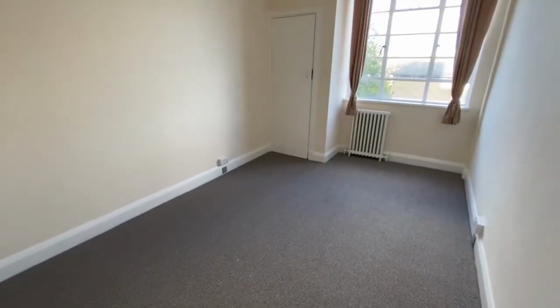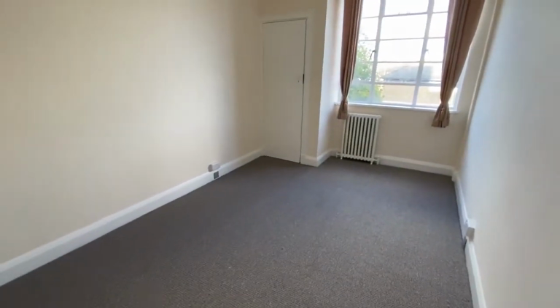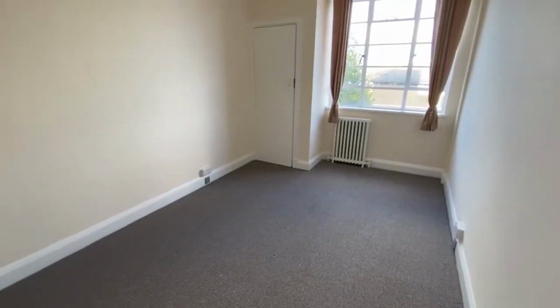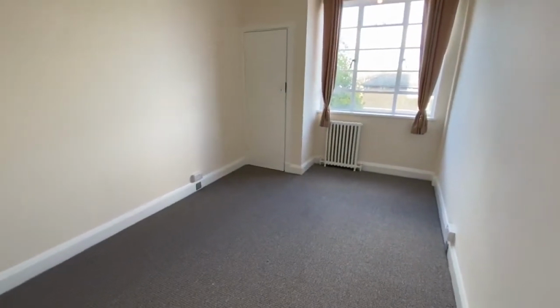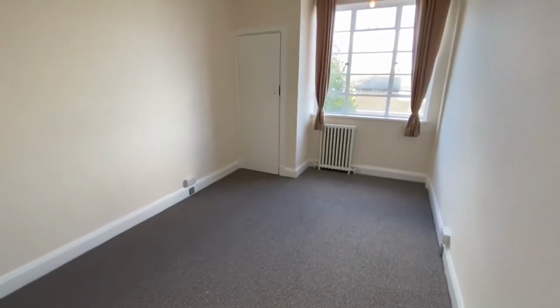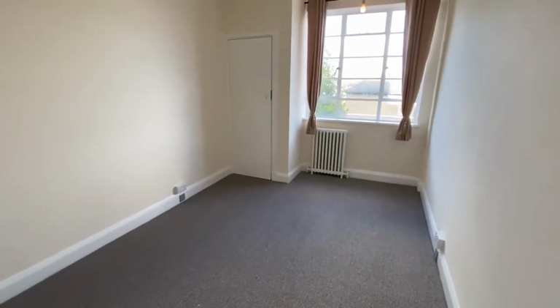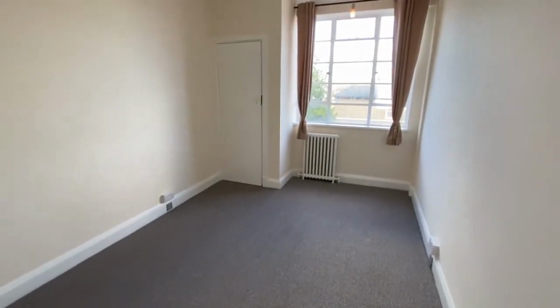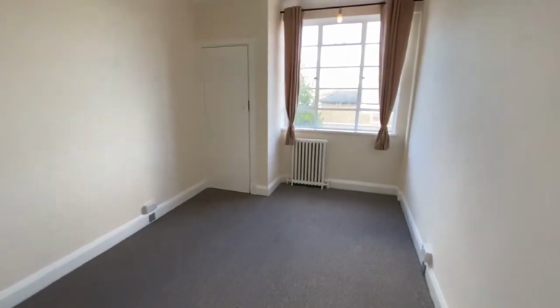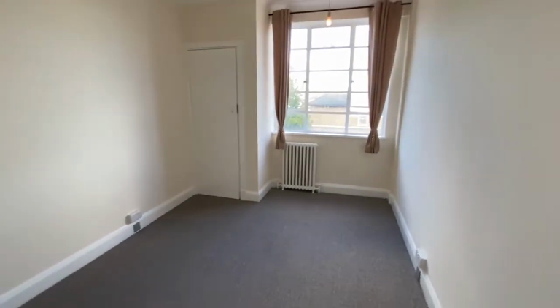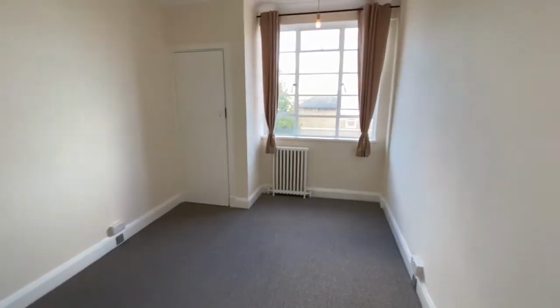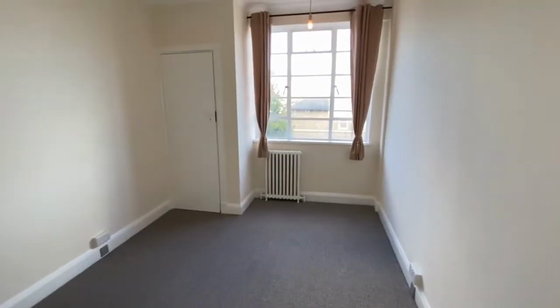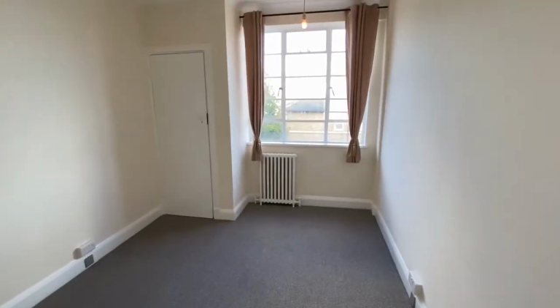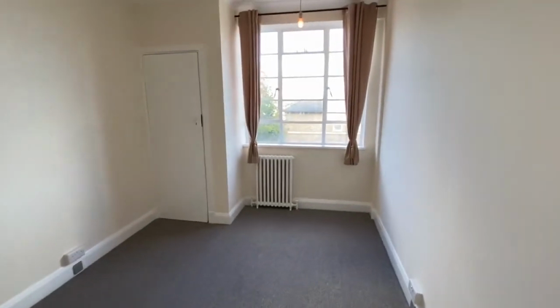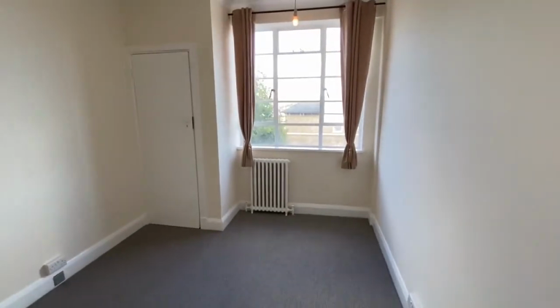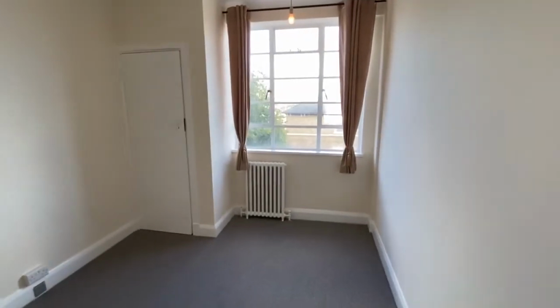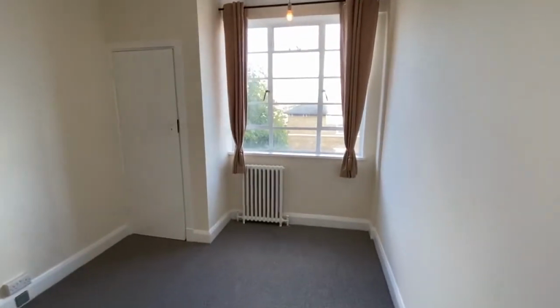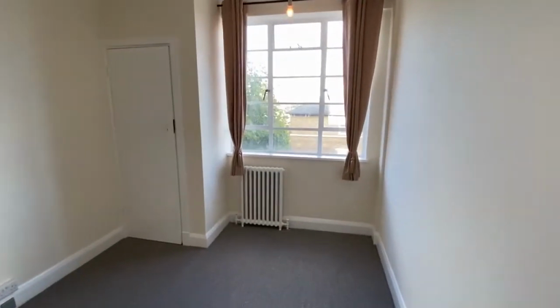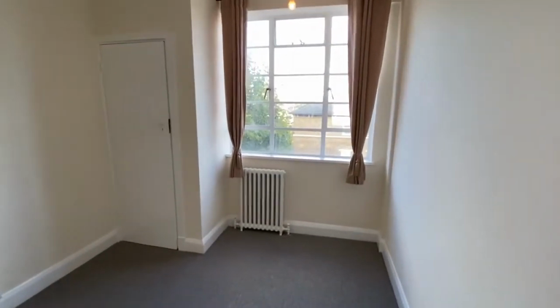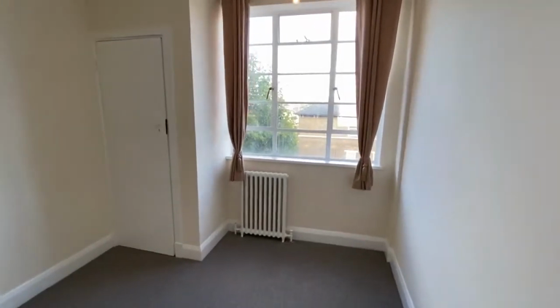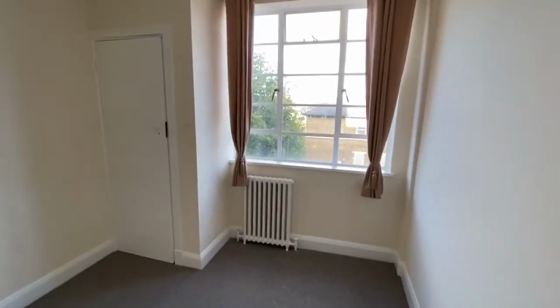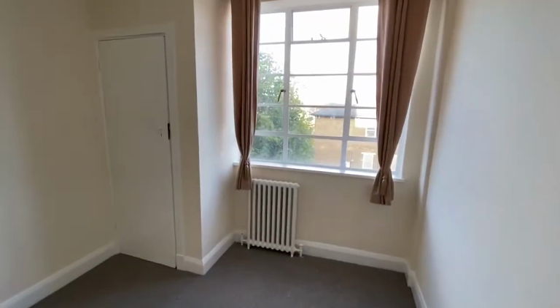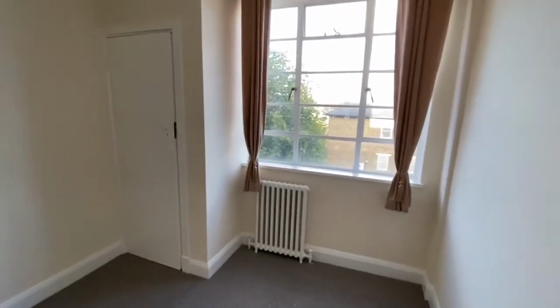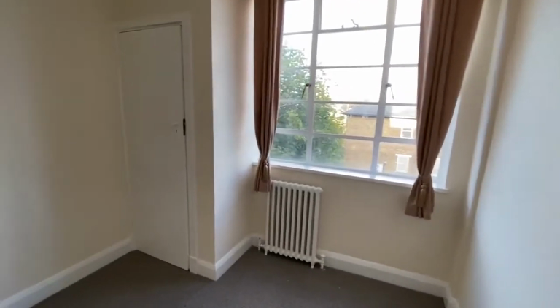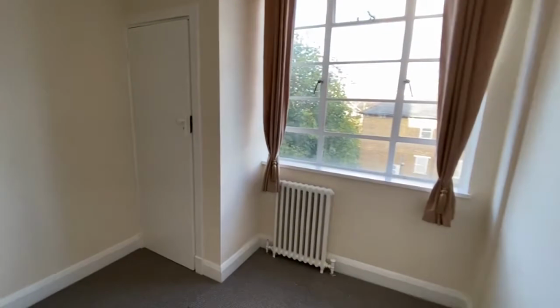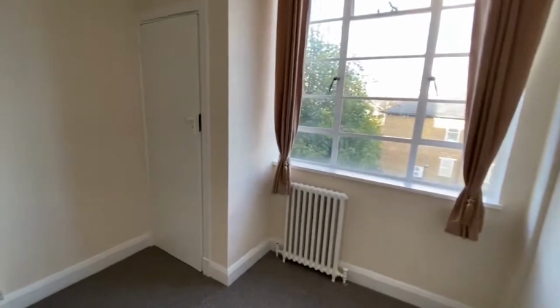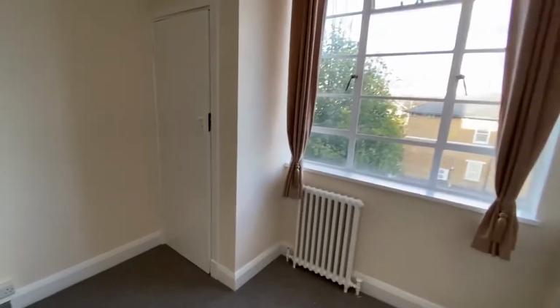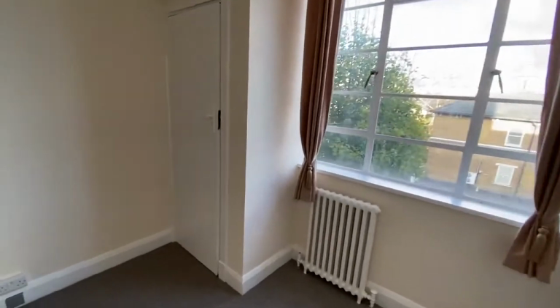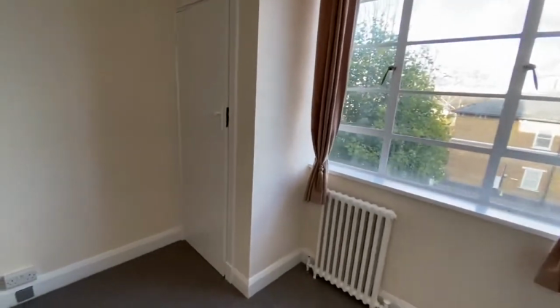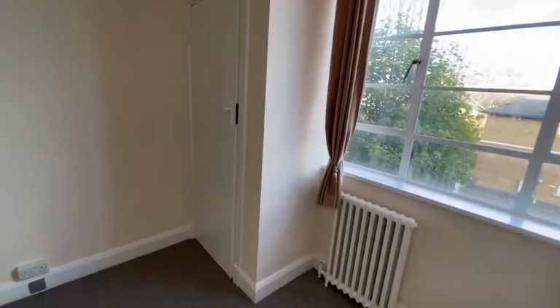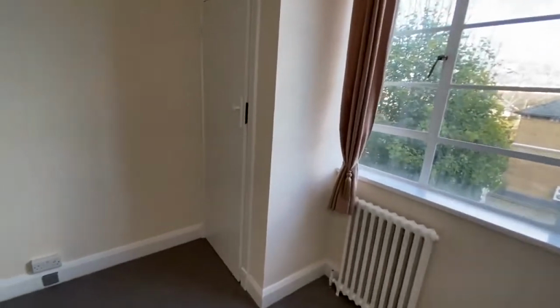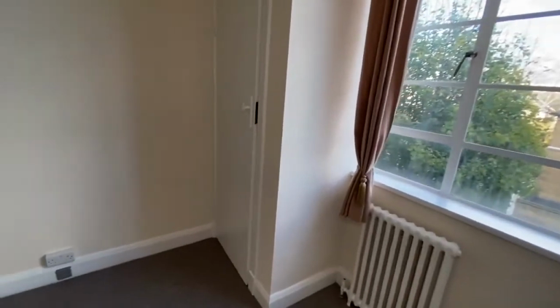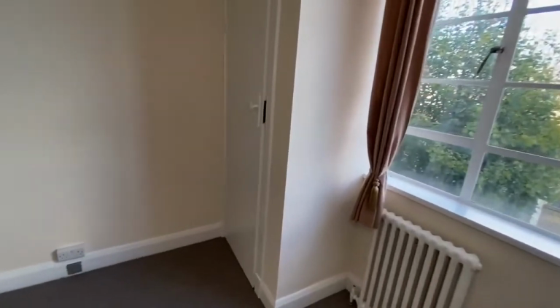This is our double bedroom. We've built in a wardrobe, and there's a view towards the city.